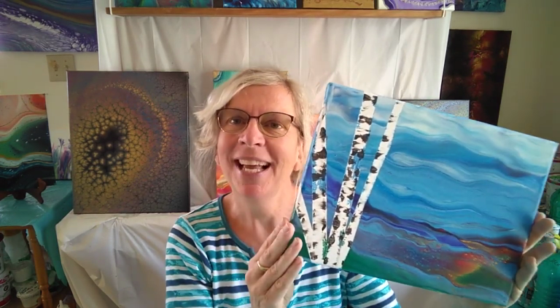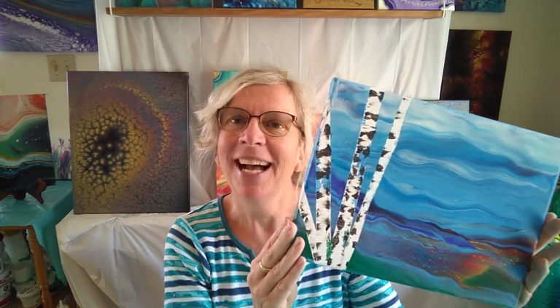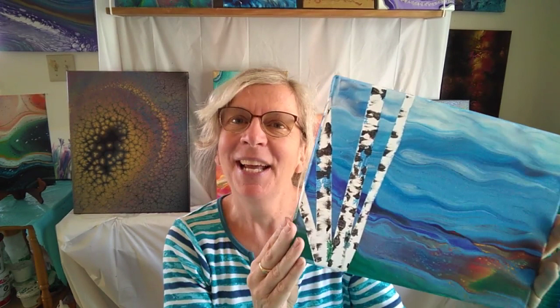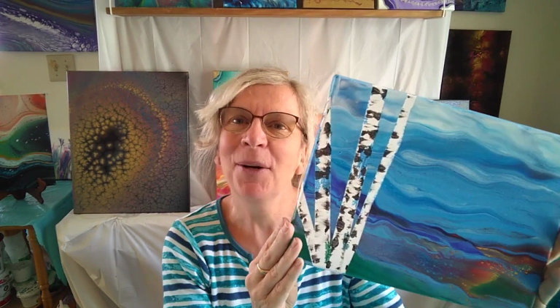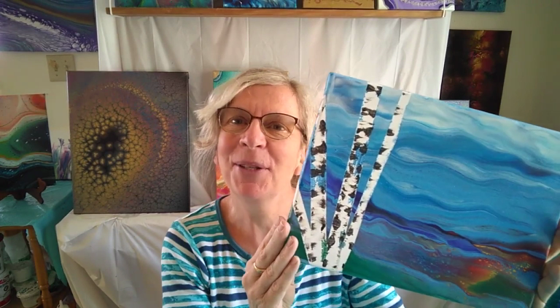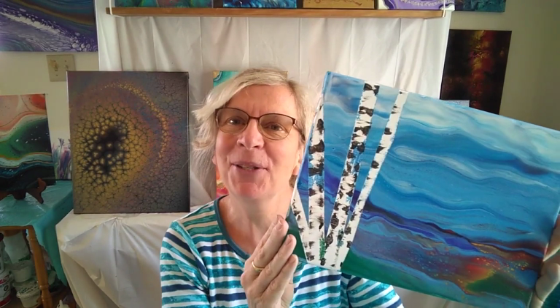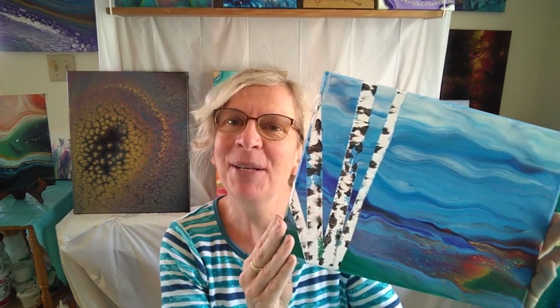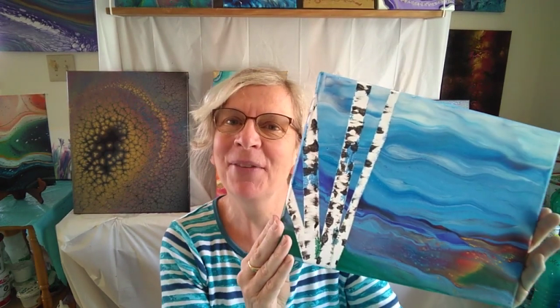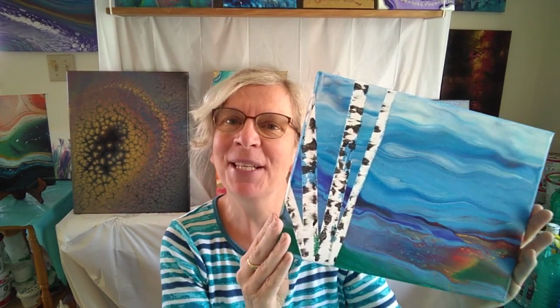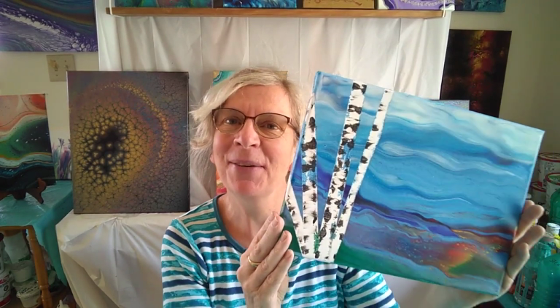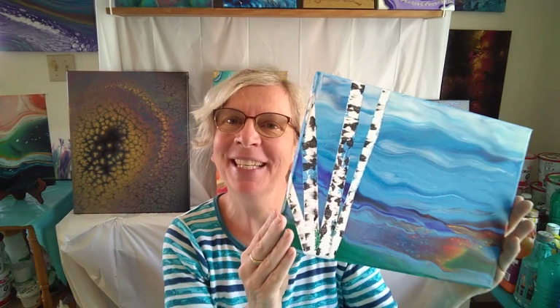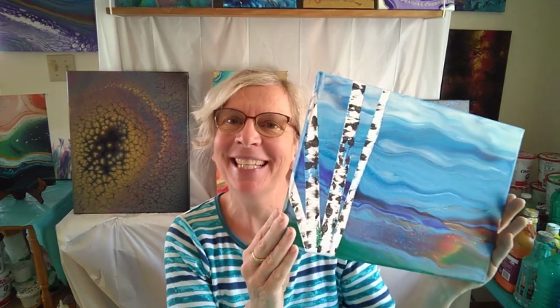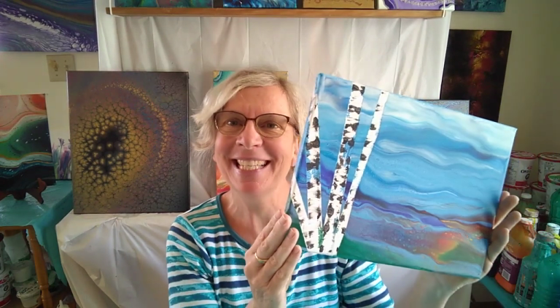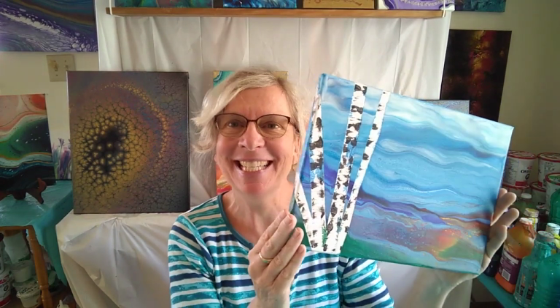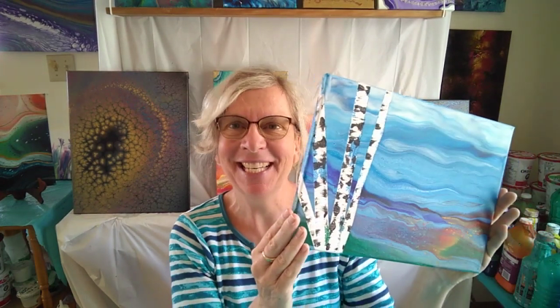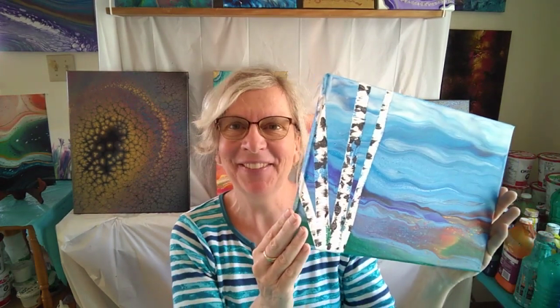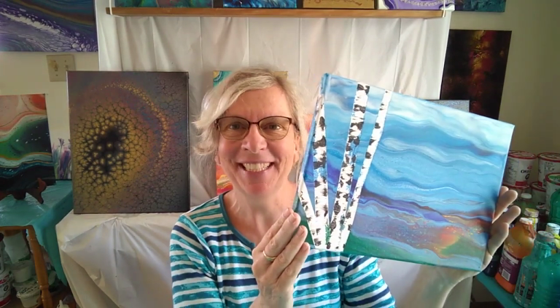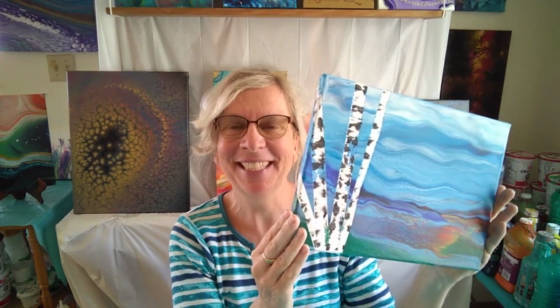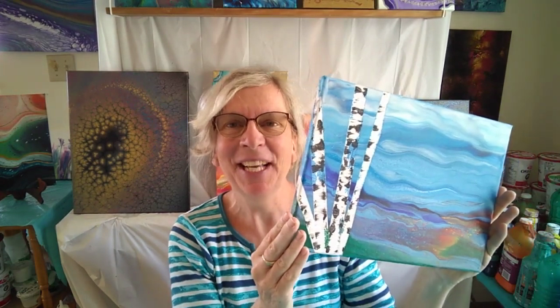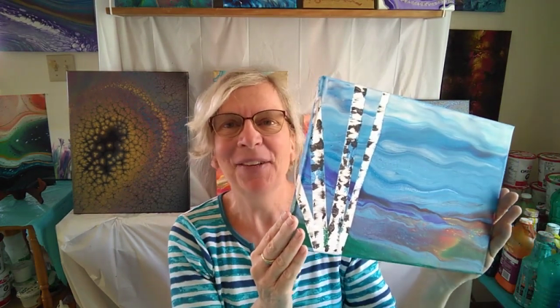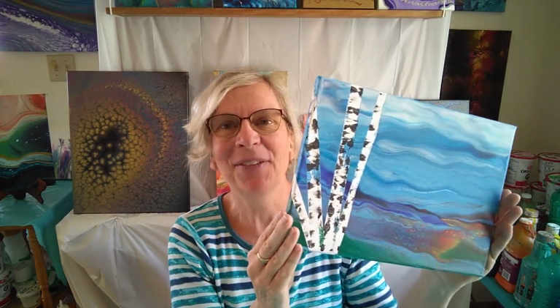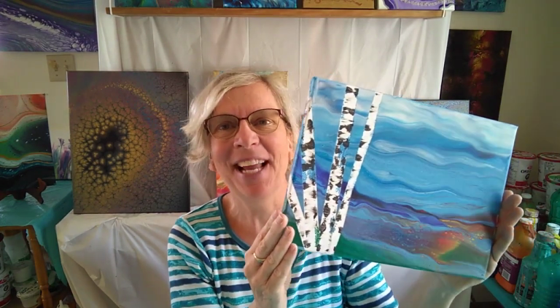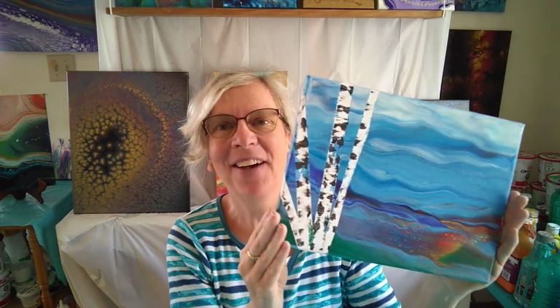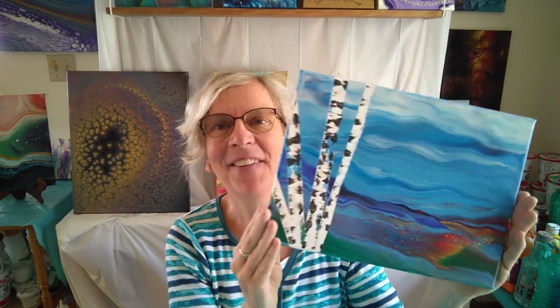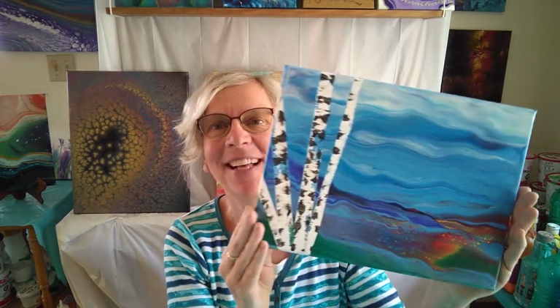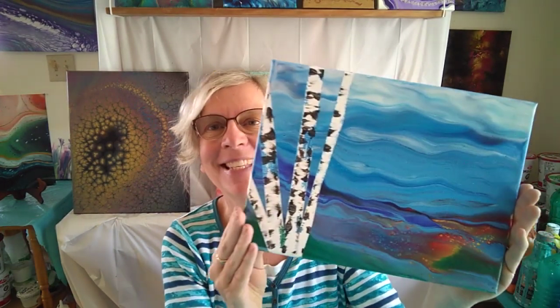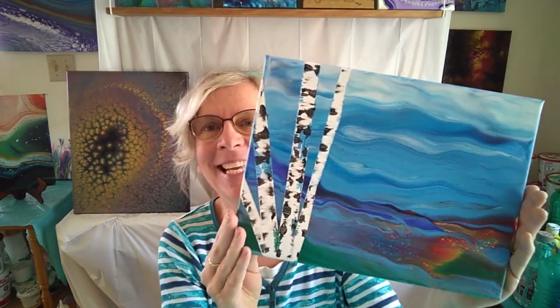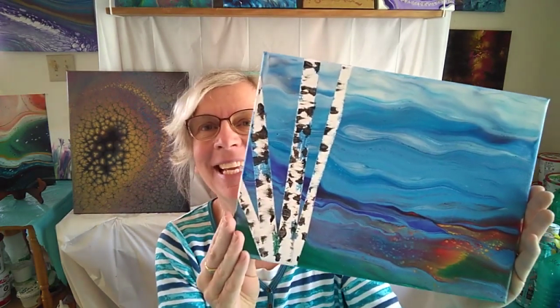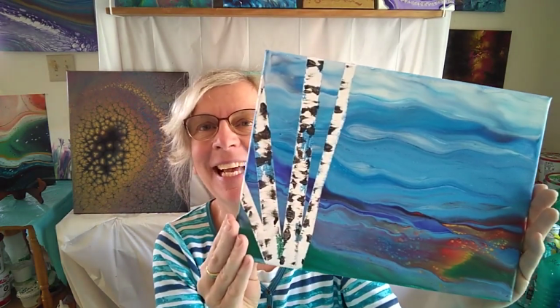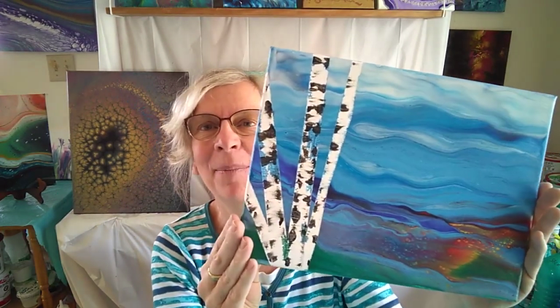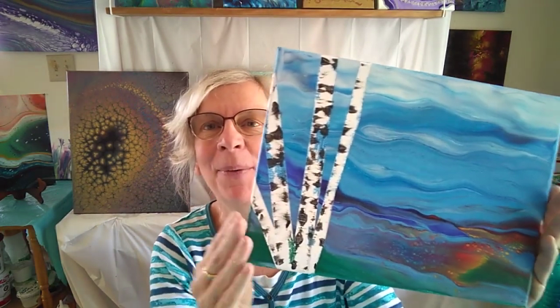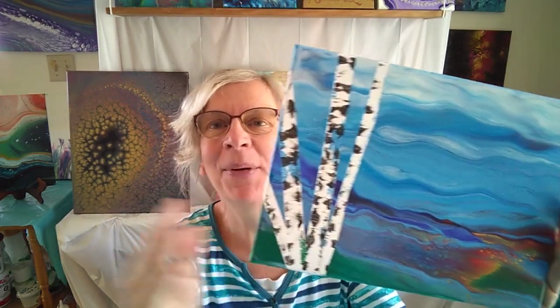I hope you'll join me for this one. It's a ton of fun. For now, I'll say happy pouring.